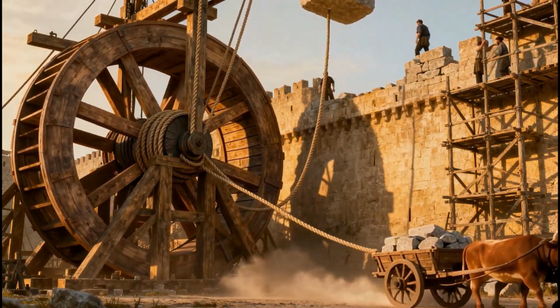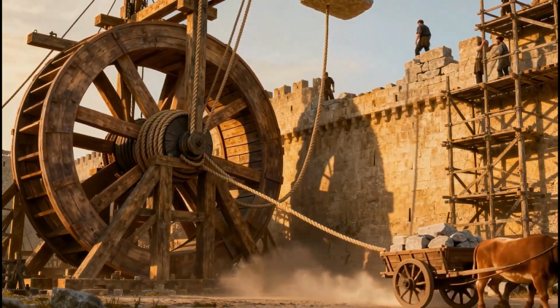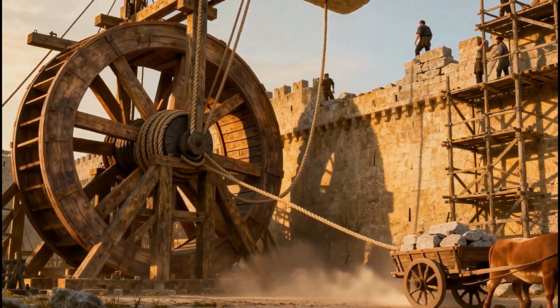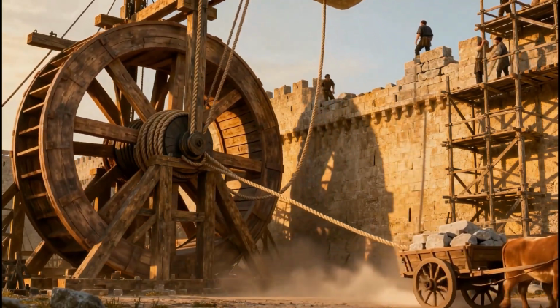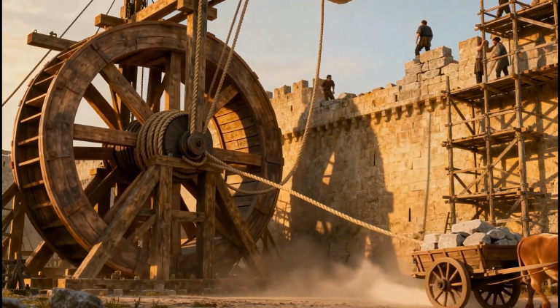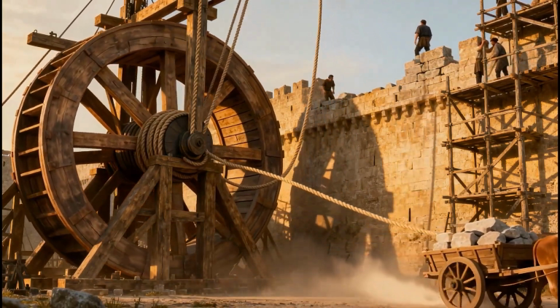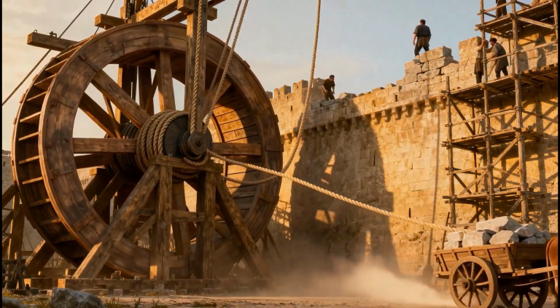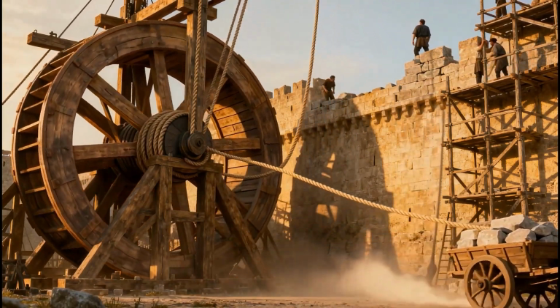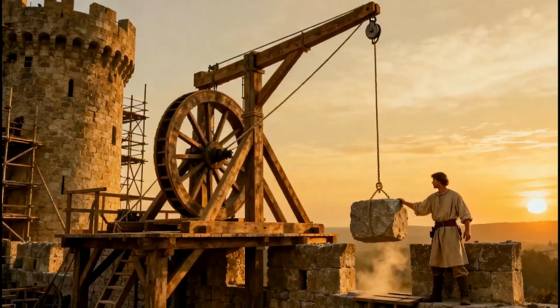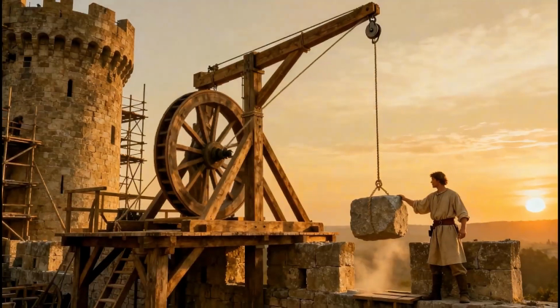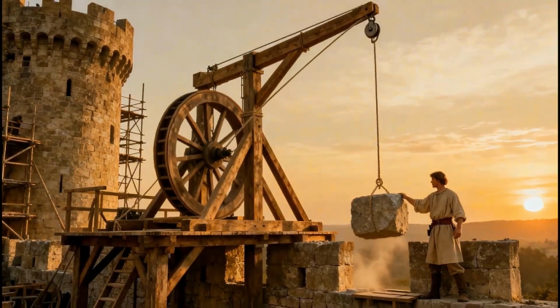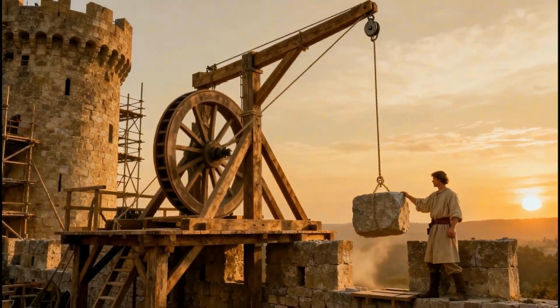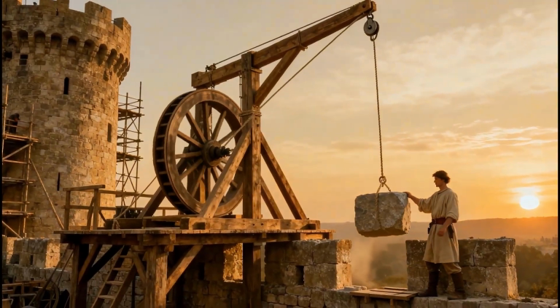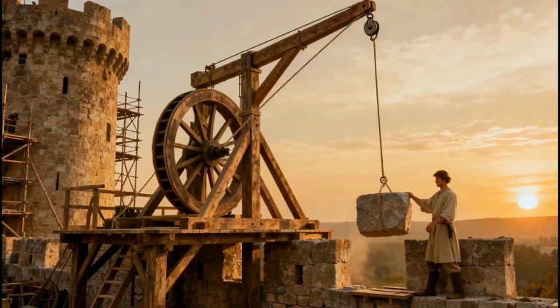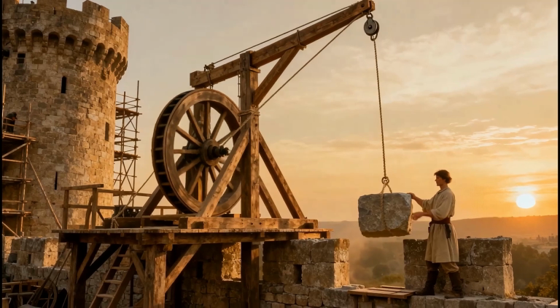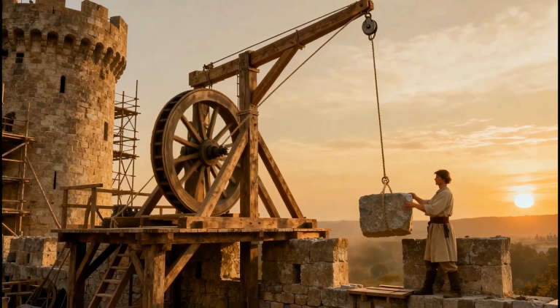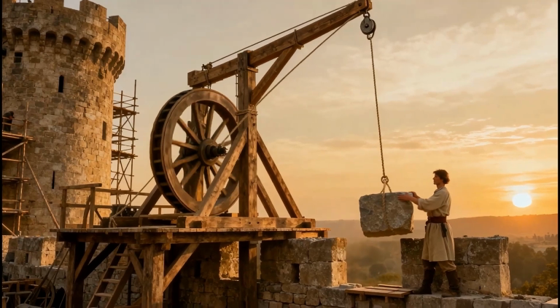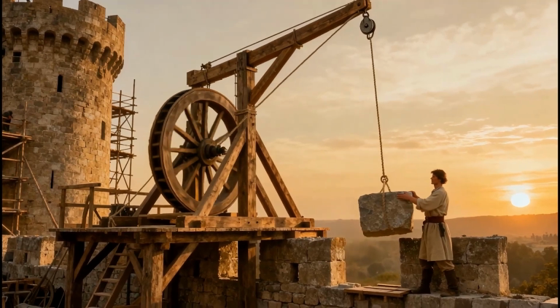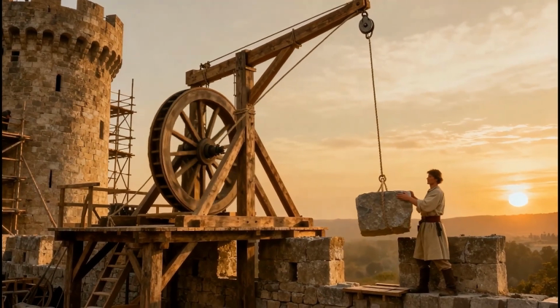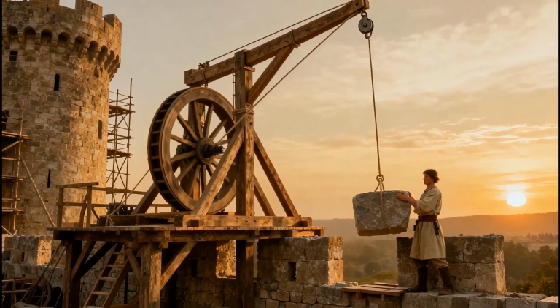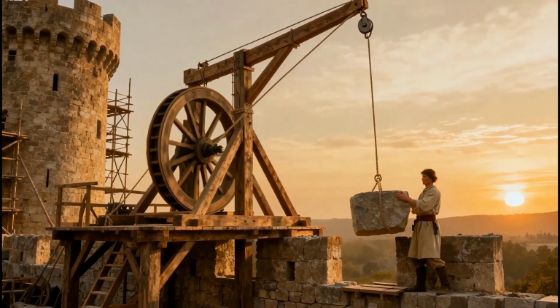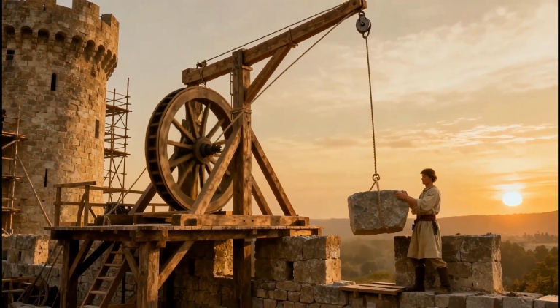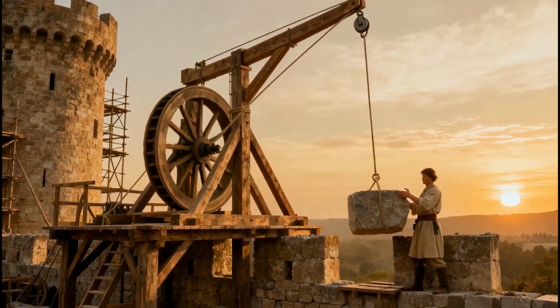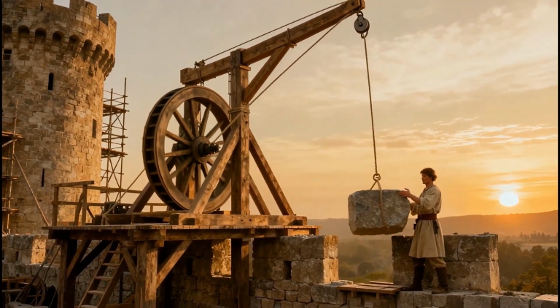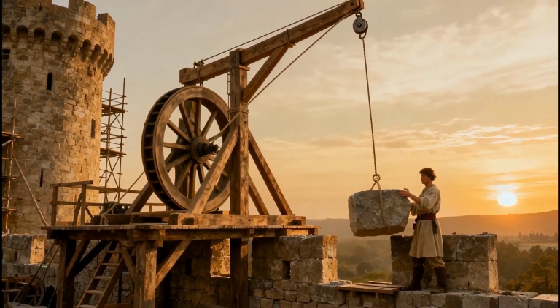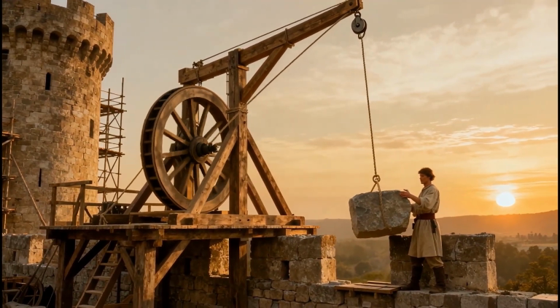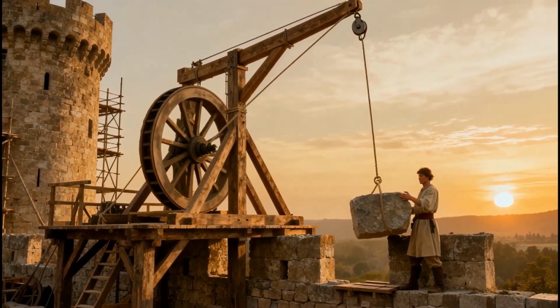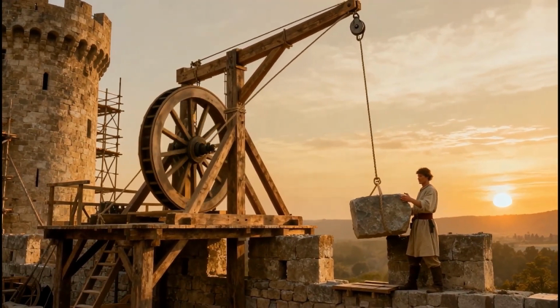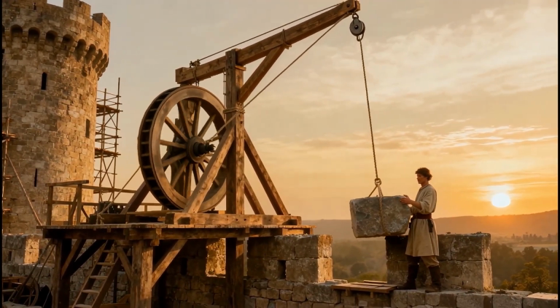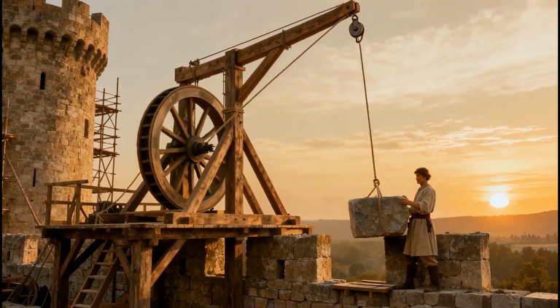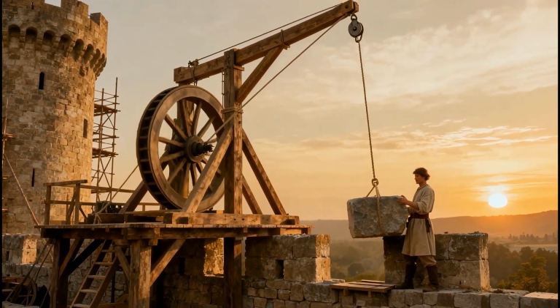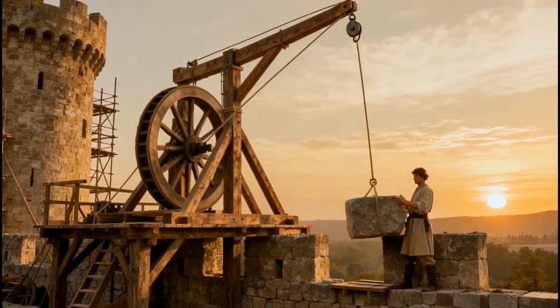The massive treadwheel crane lifted stones higher and higher. With ropes and wood alone, medieval builders raised blocks weighing tons, setting them into the fortress walls.